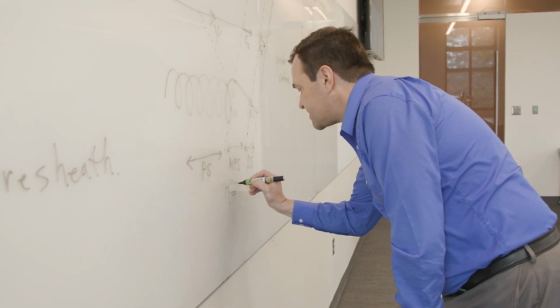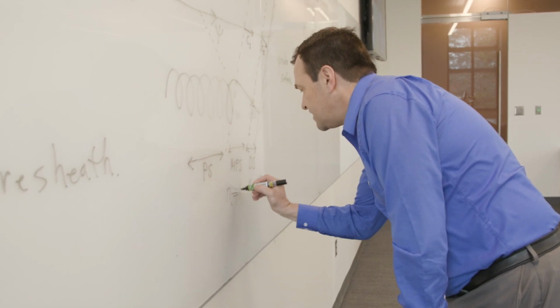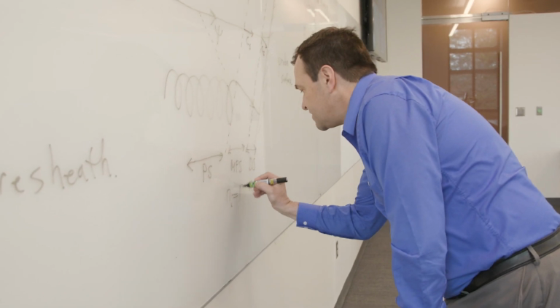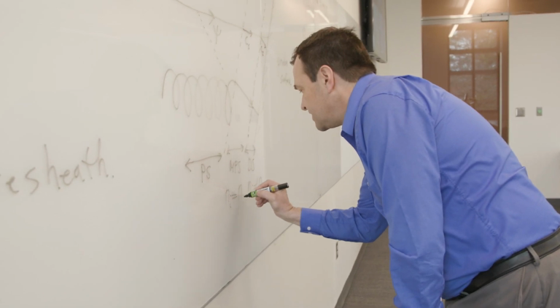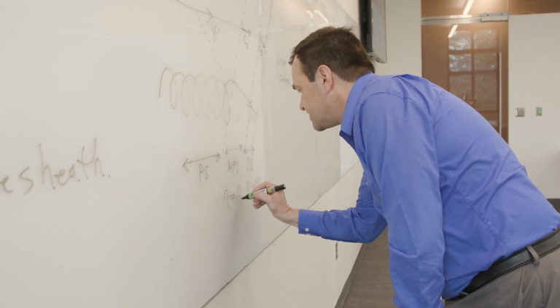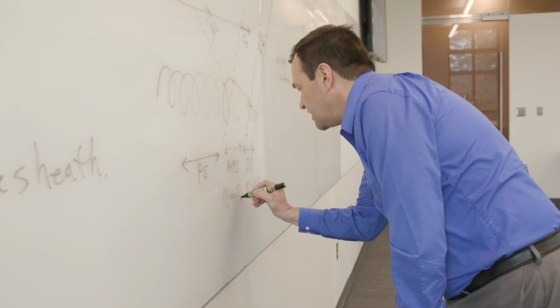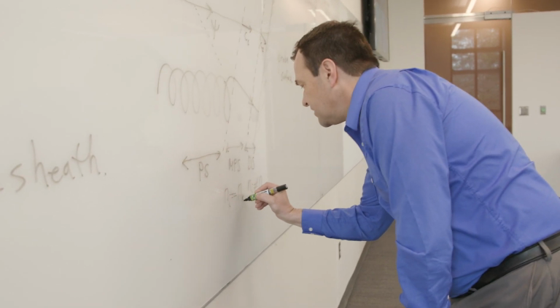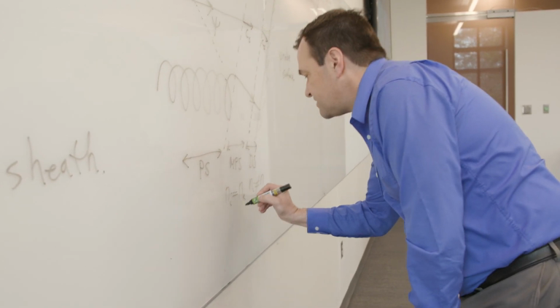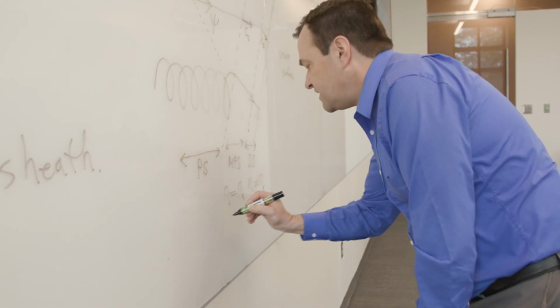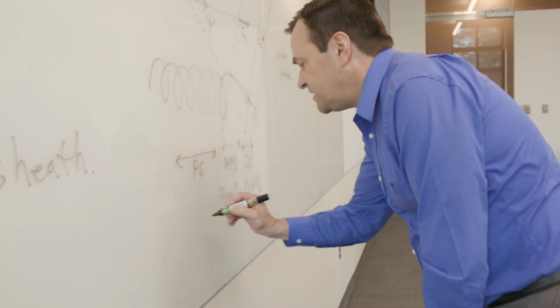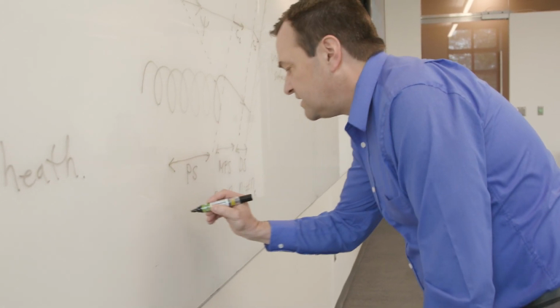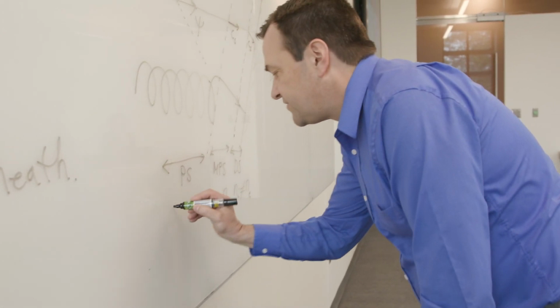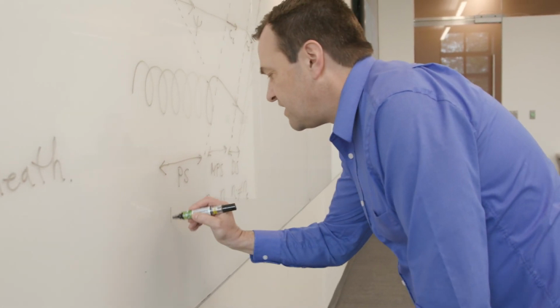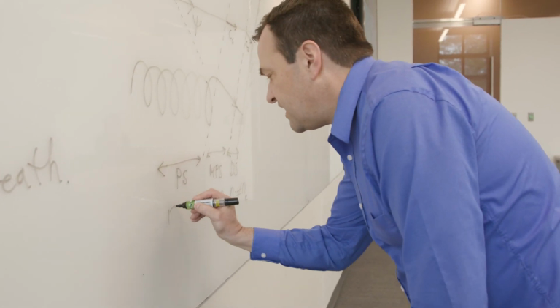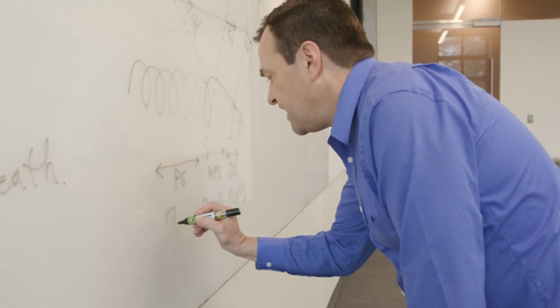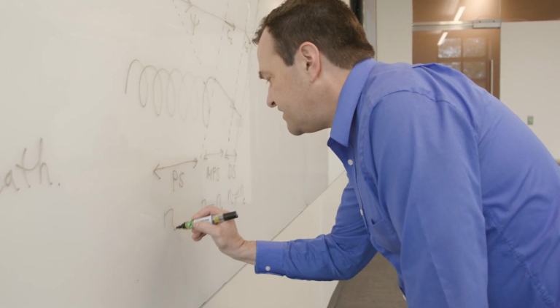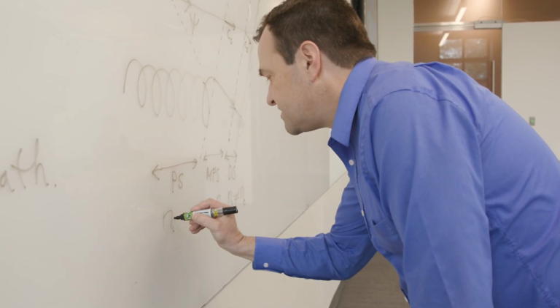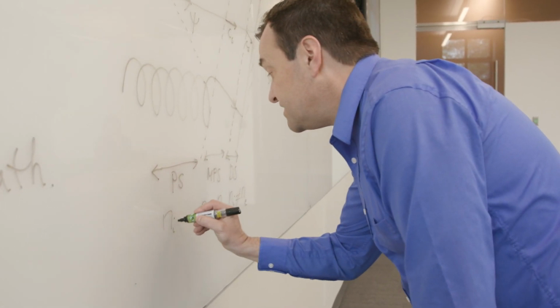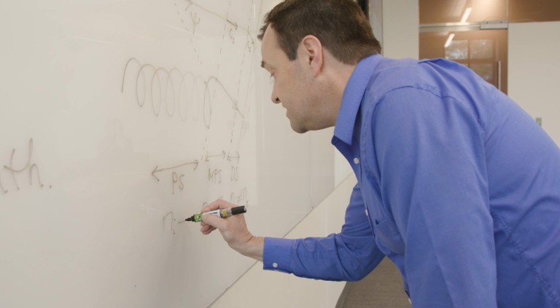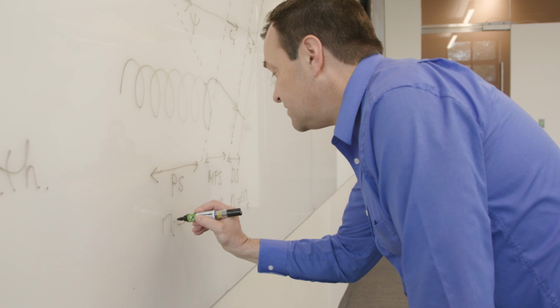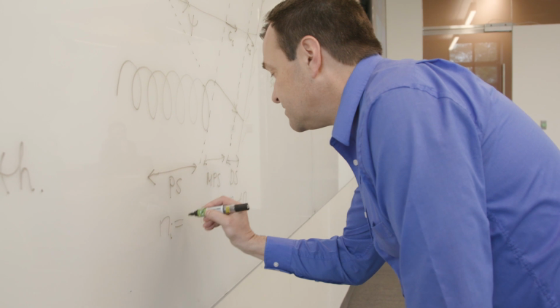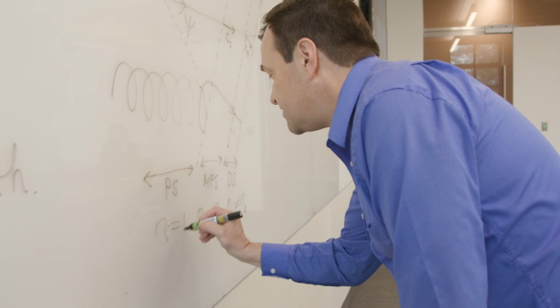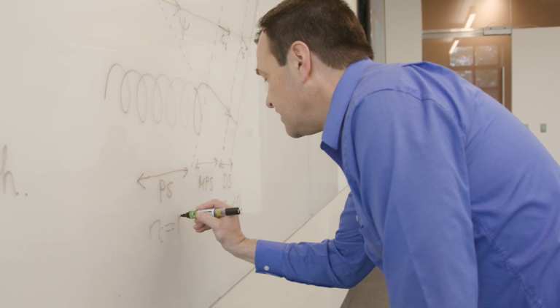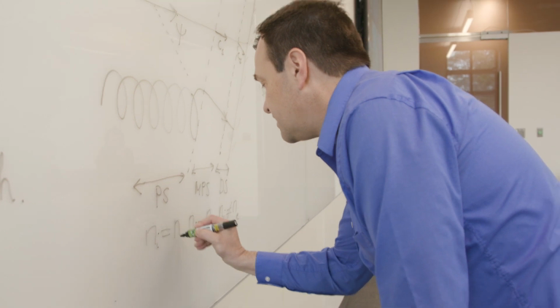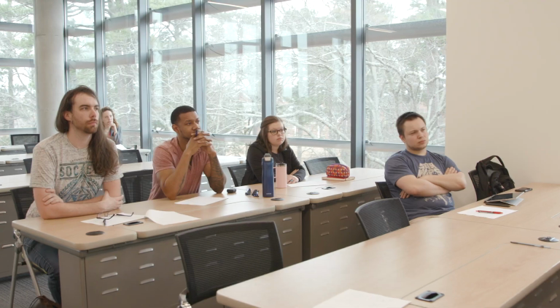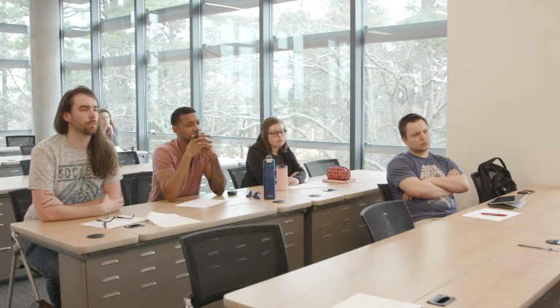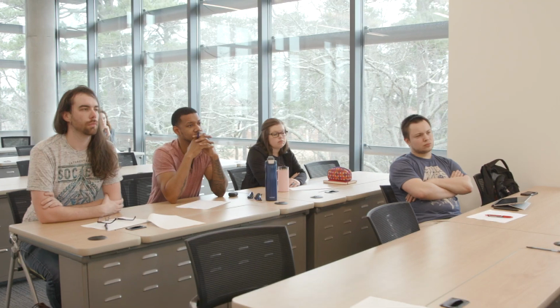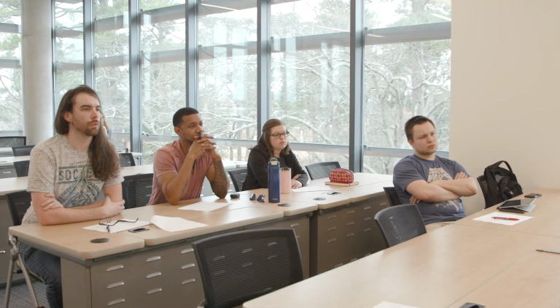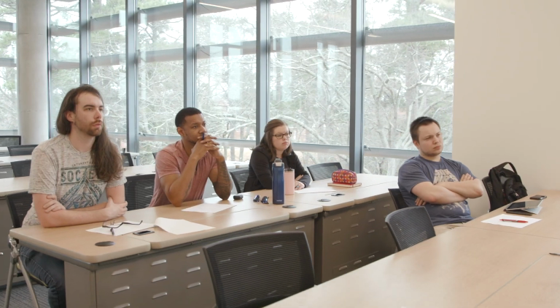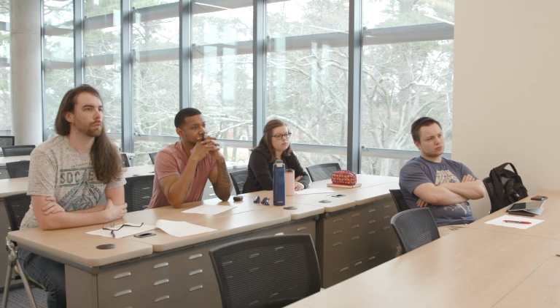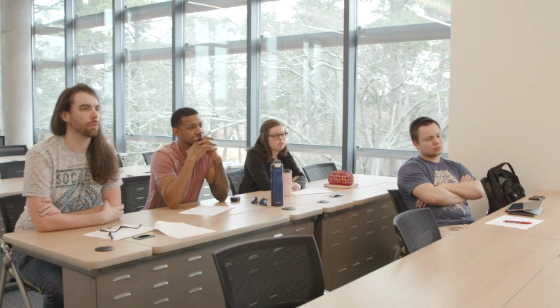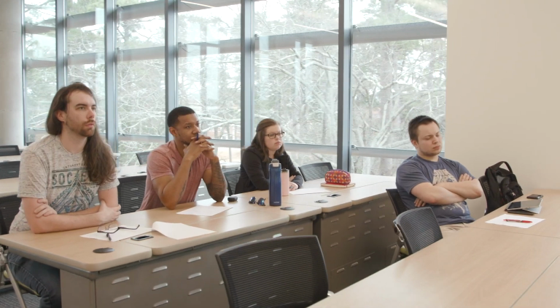One exciting aspect of Auburn University is that Auburn has its own computing cluster. Thanks to this, we can run big calculations on our own machines right here in Auburn.